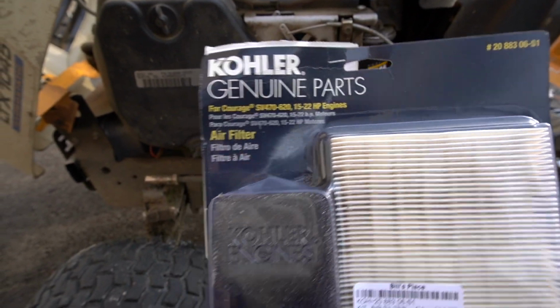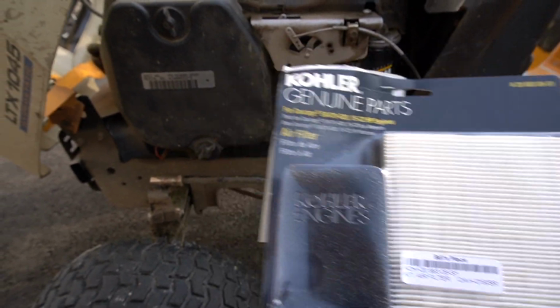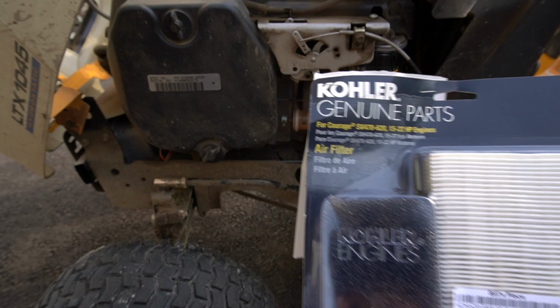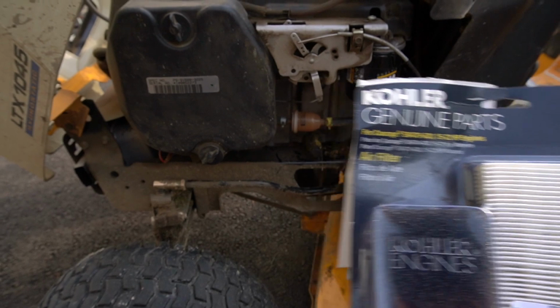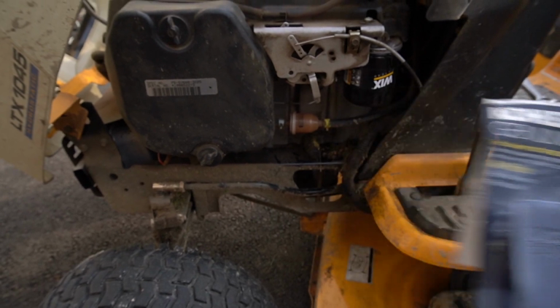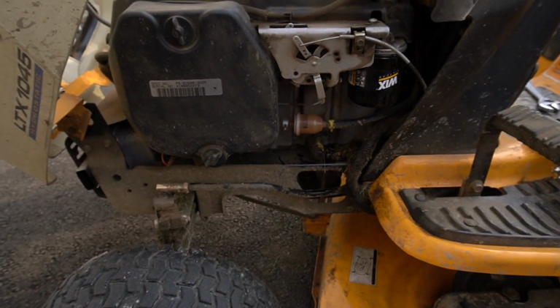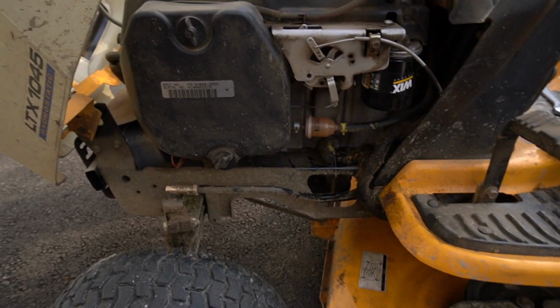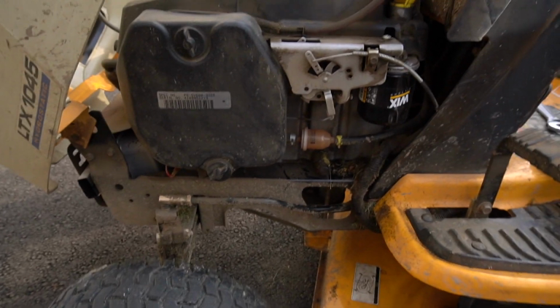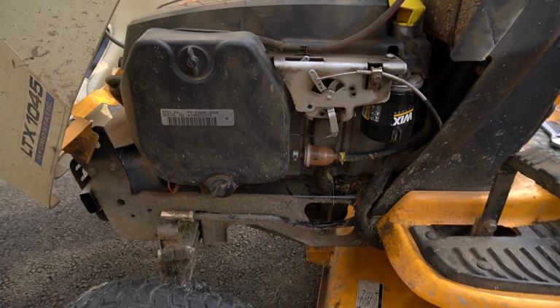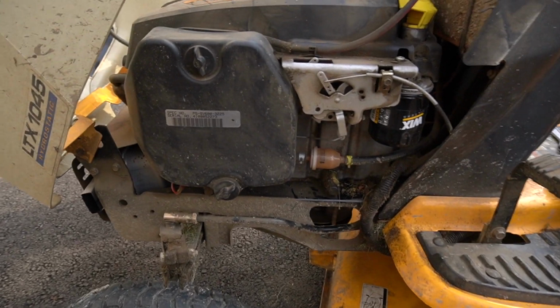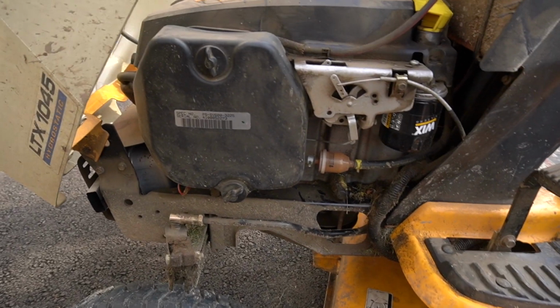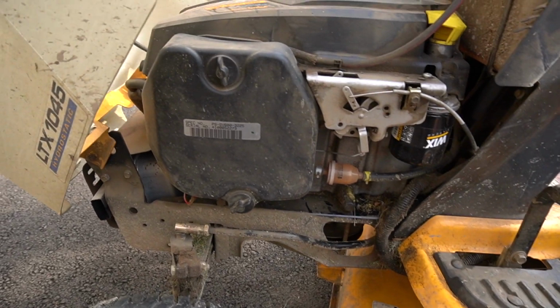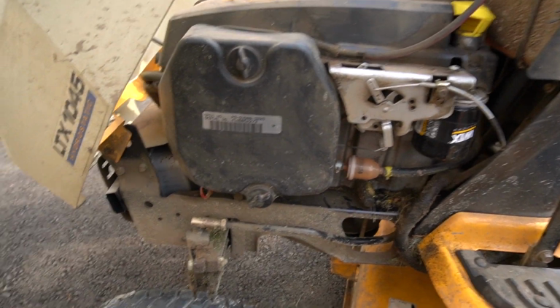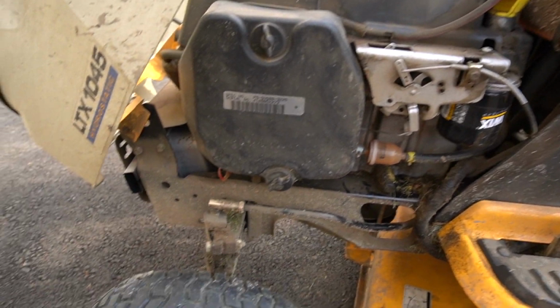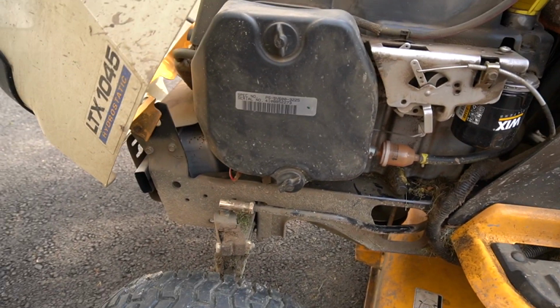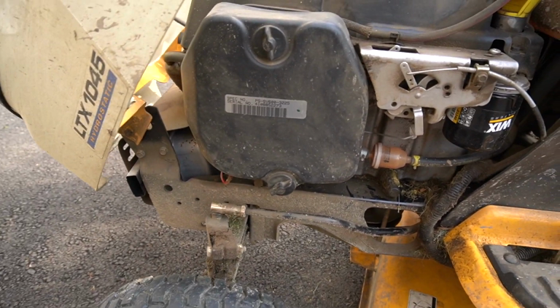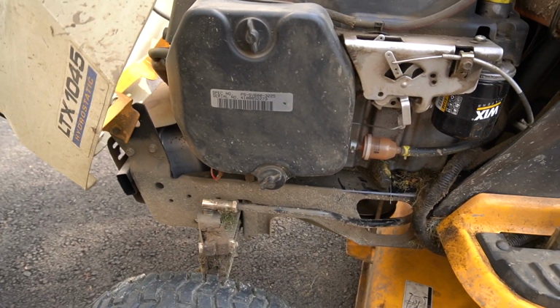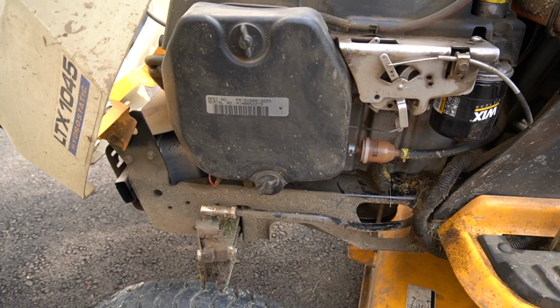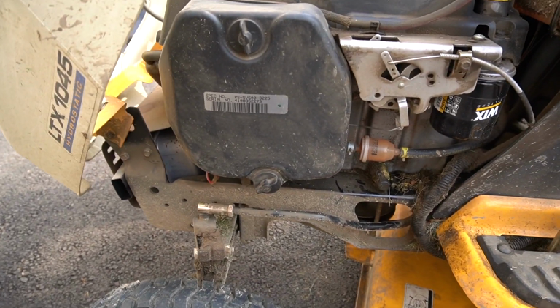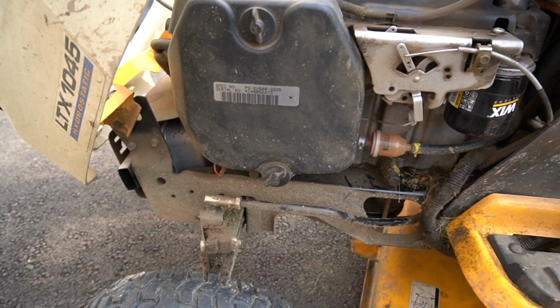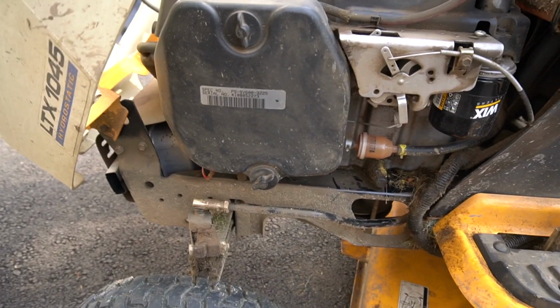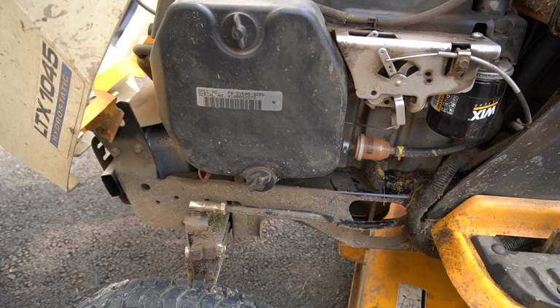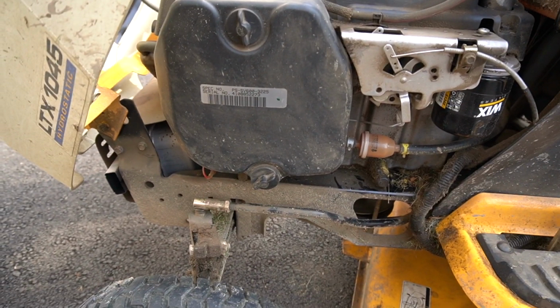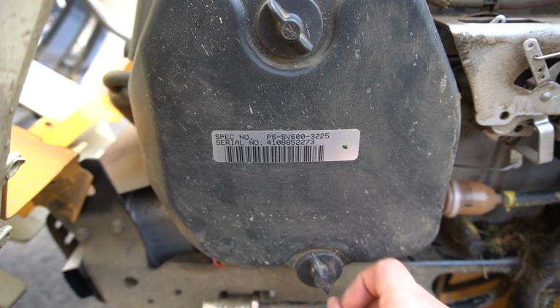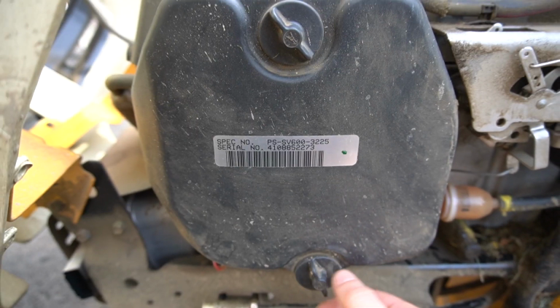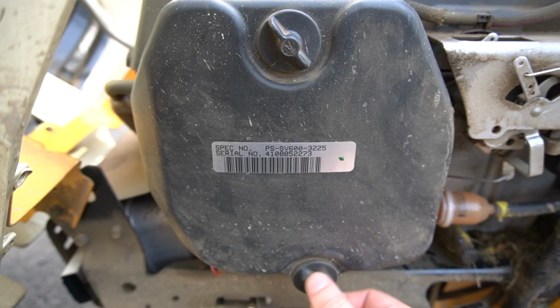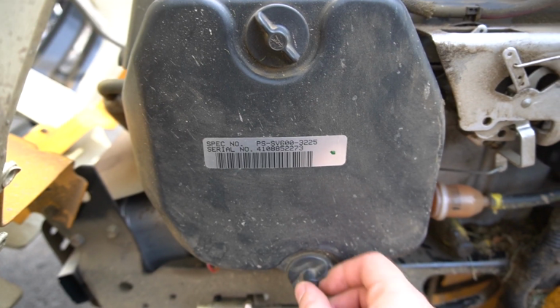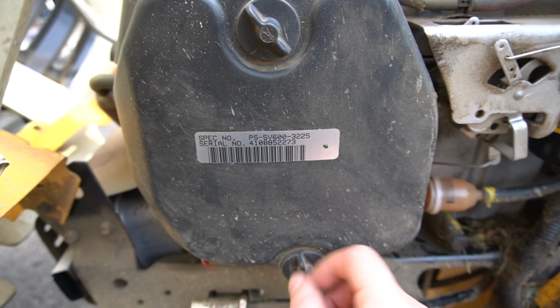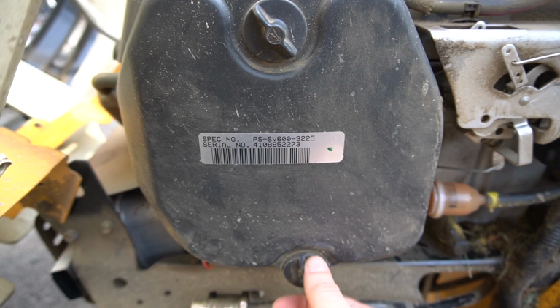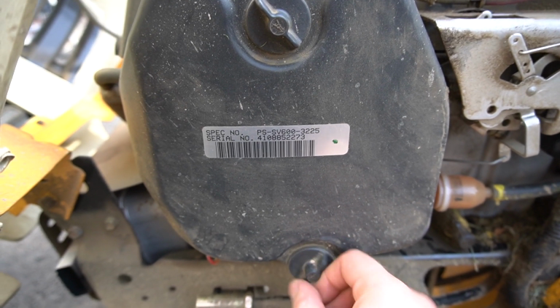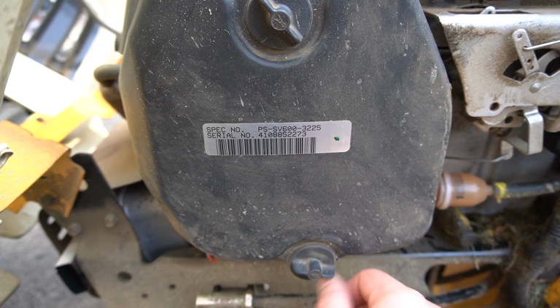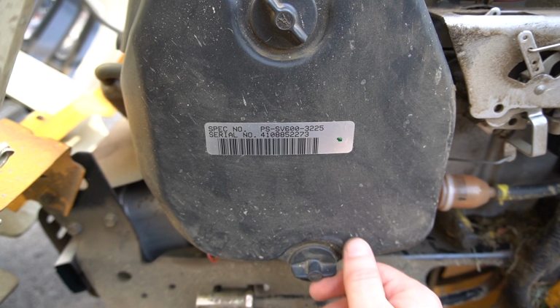Let me show you how to do it — it's very simple and straightforward. There is a top and there is a bottom to the filter housing.